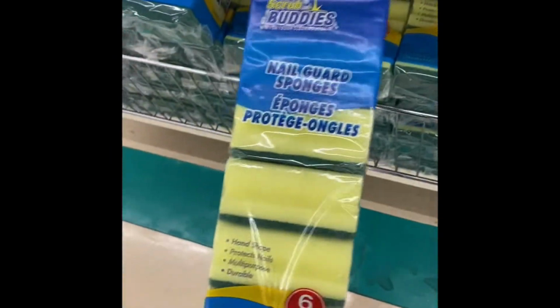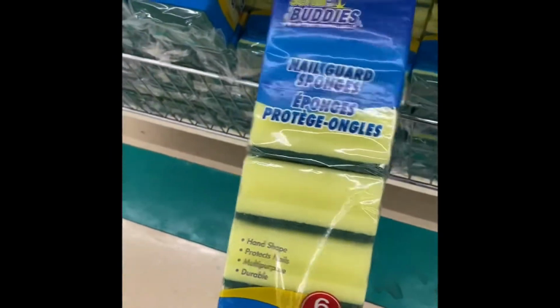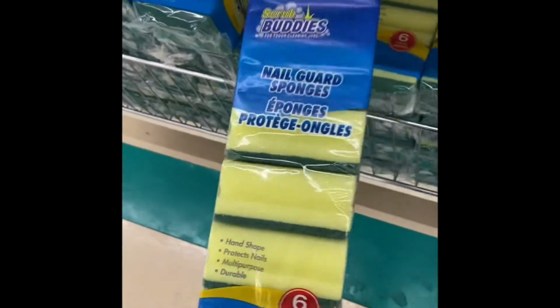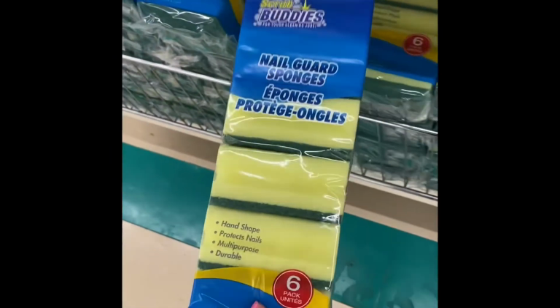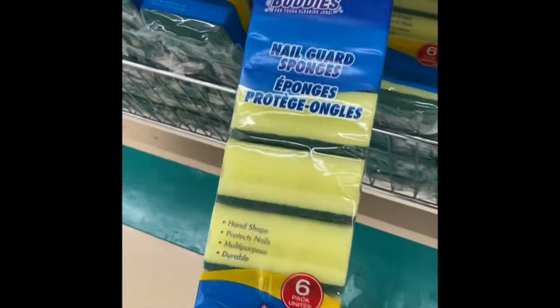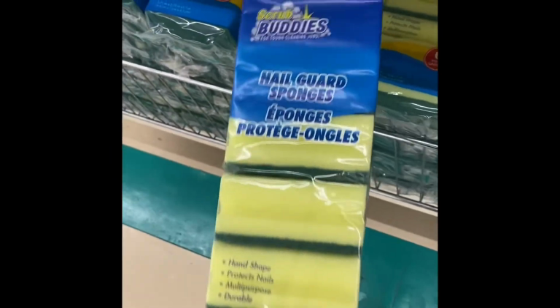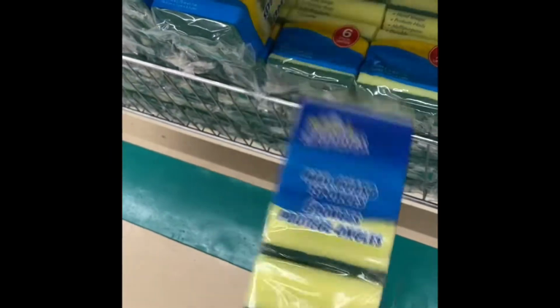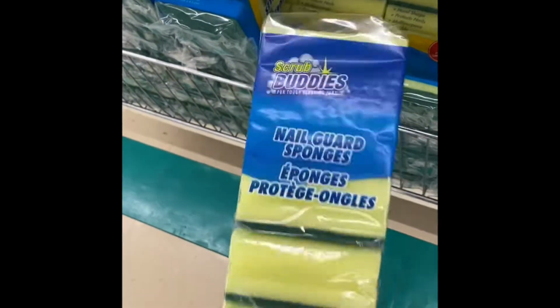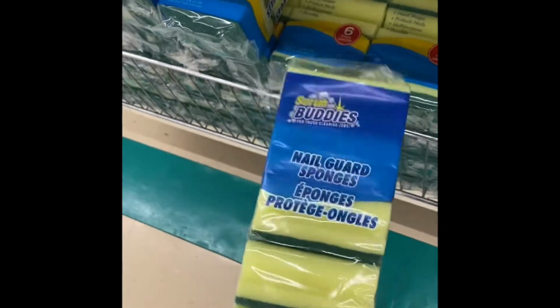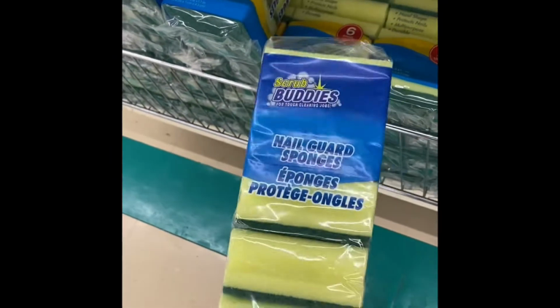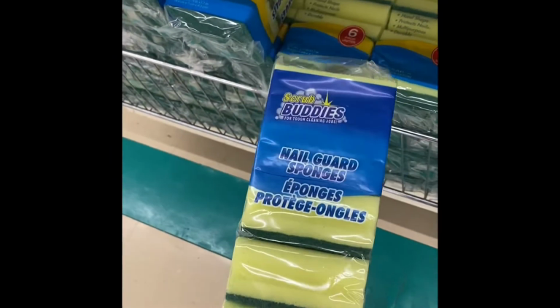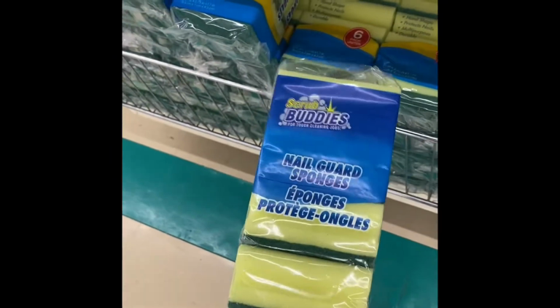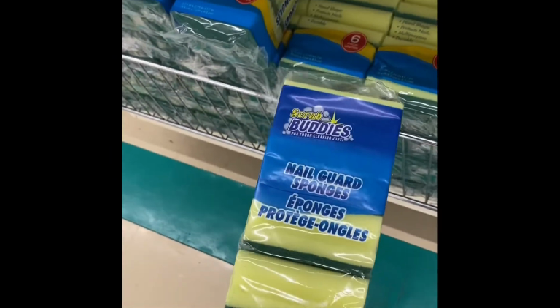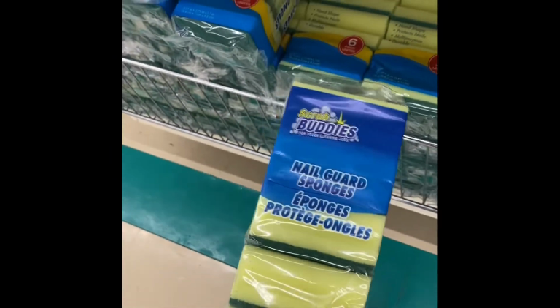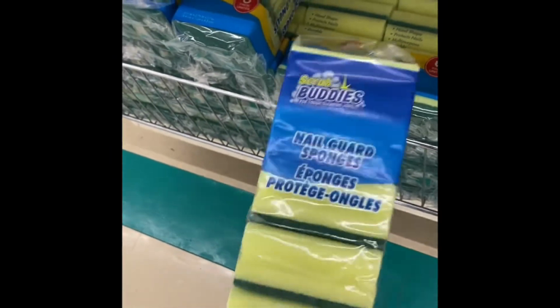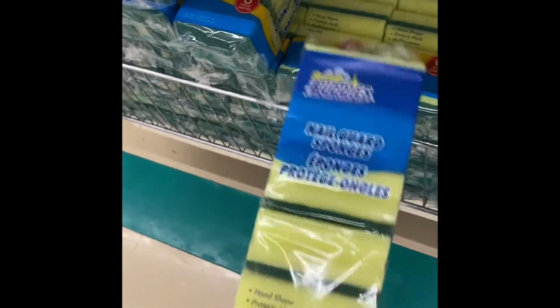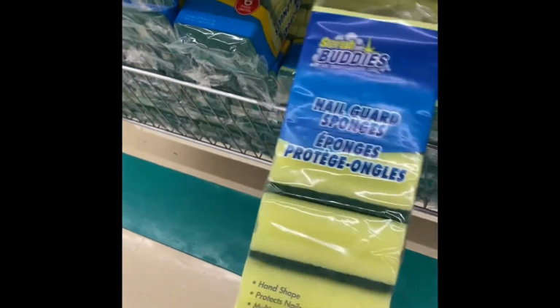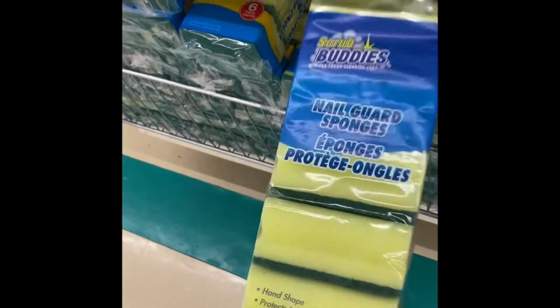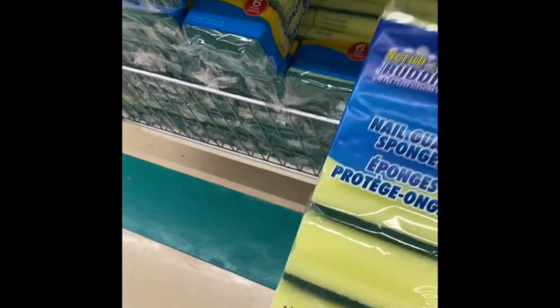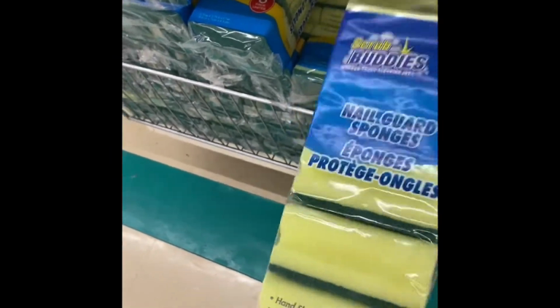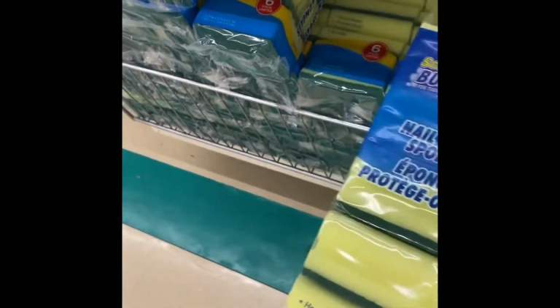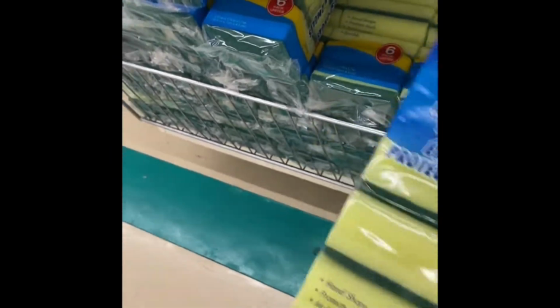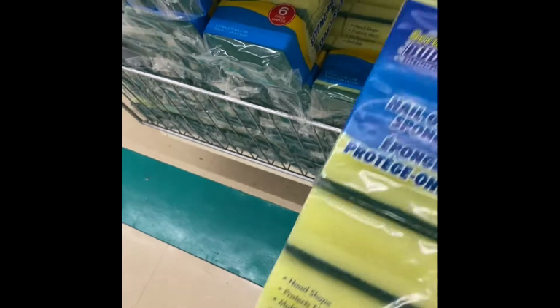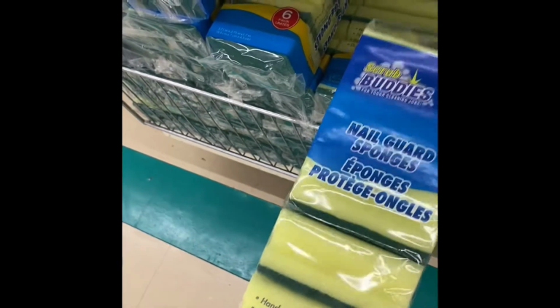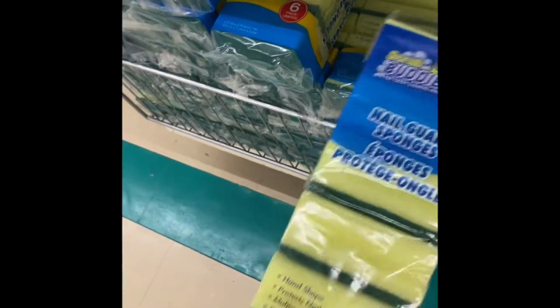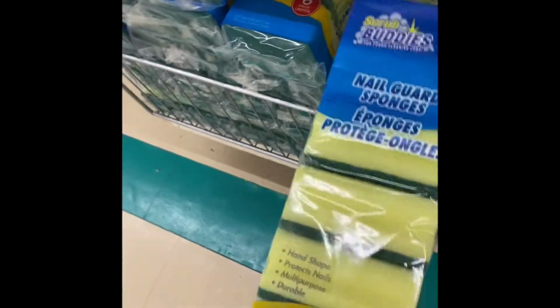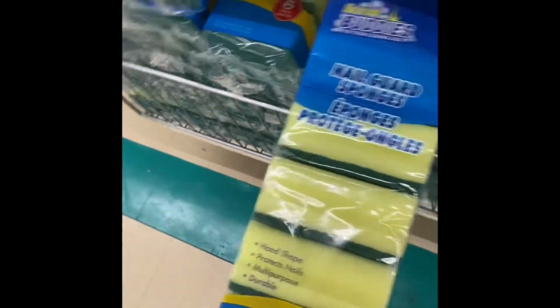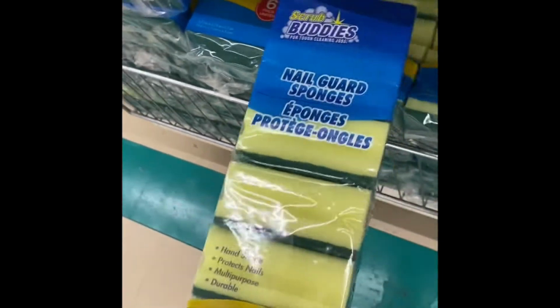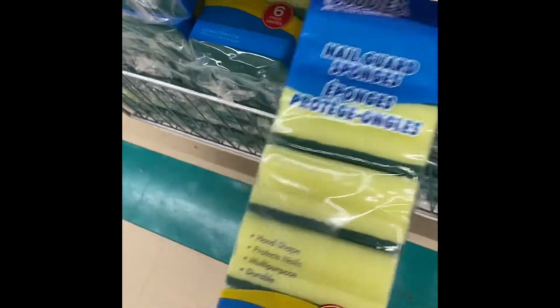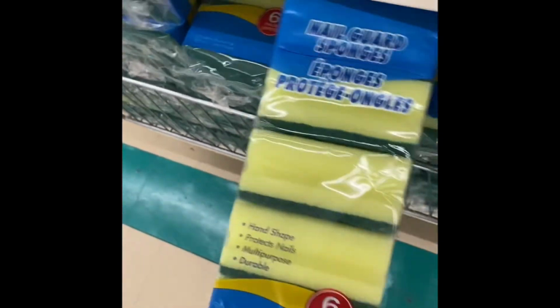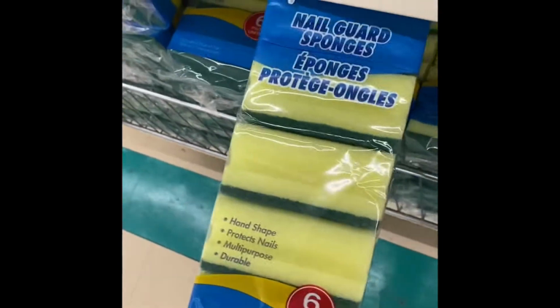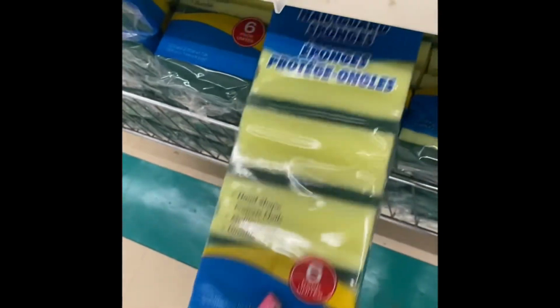Six sponges. I've used these before — I love these. You use them, you throw them out, move on to the next one.